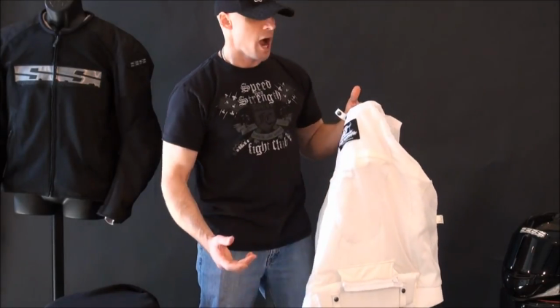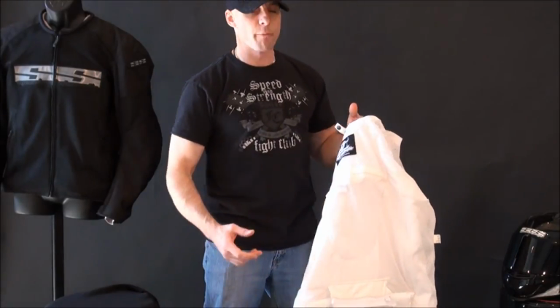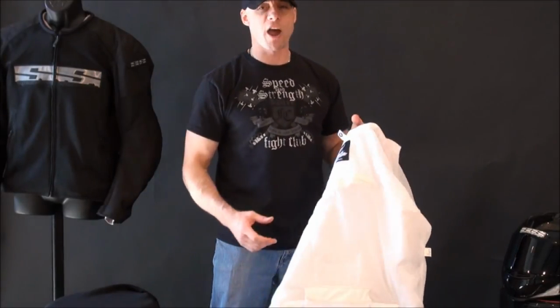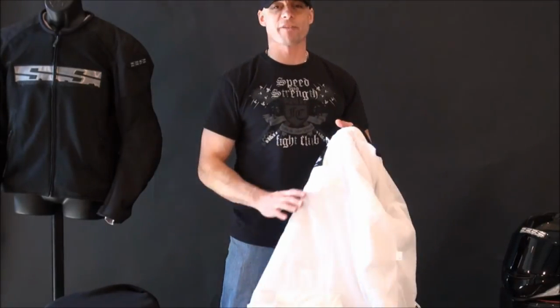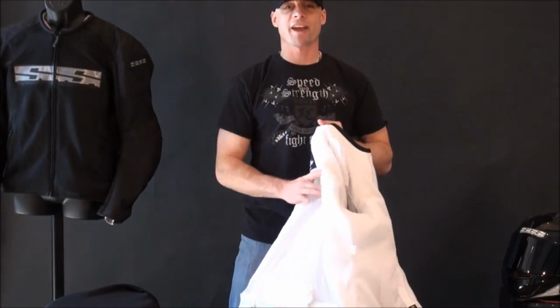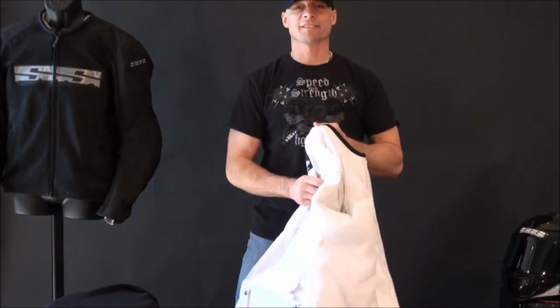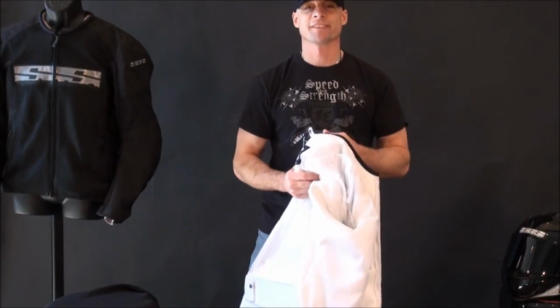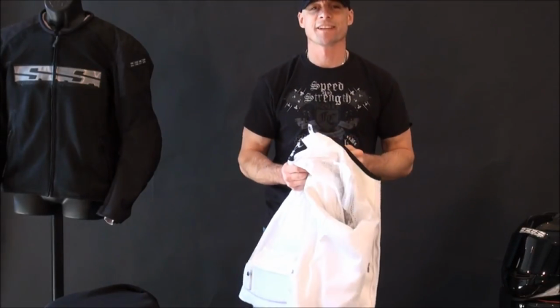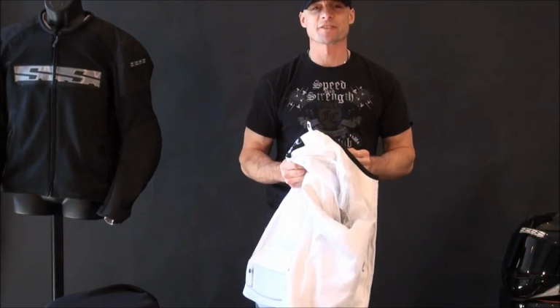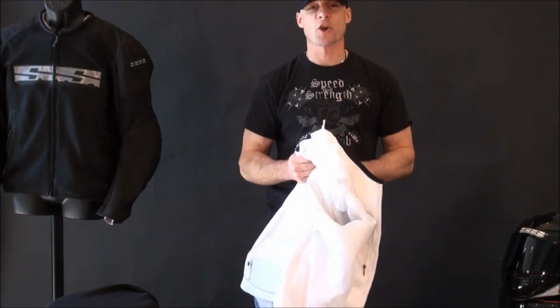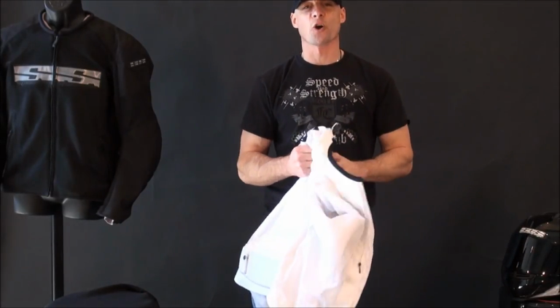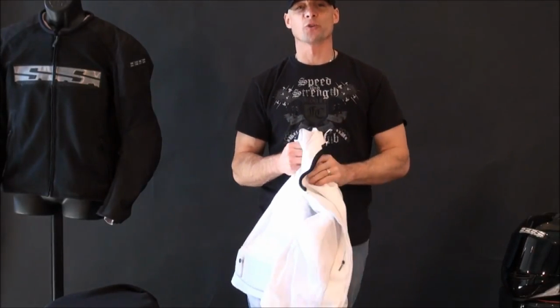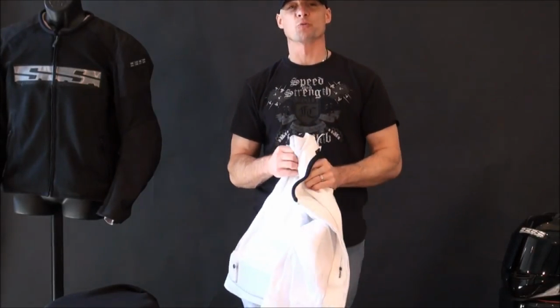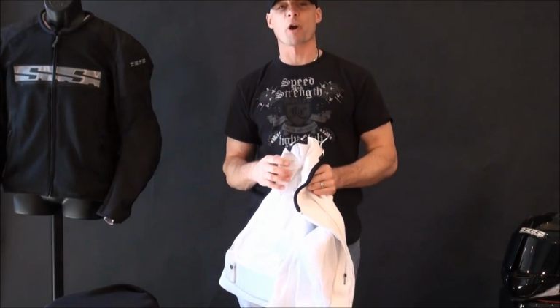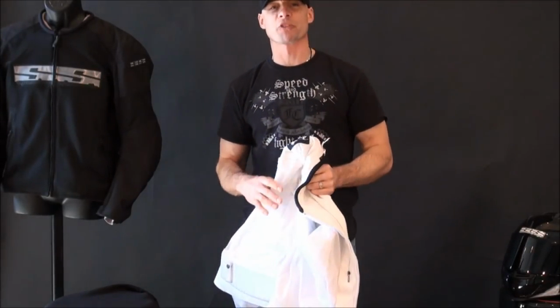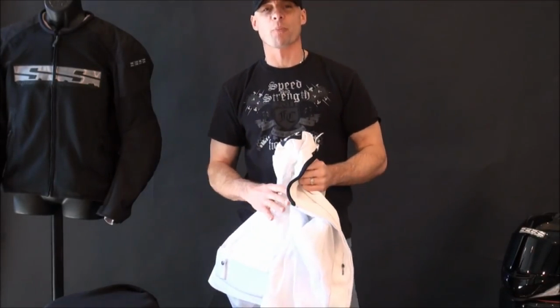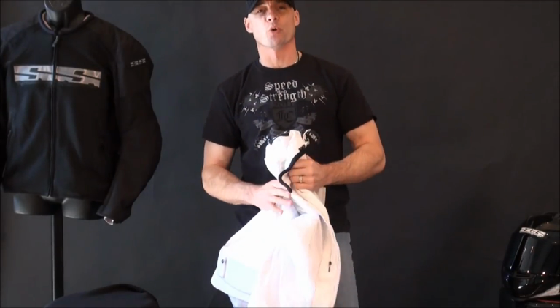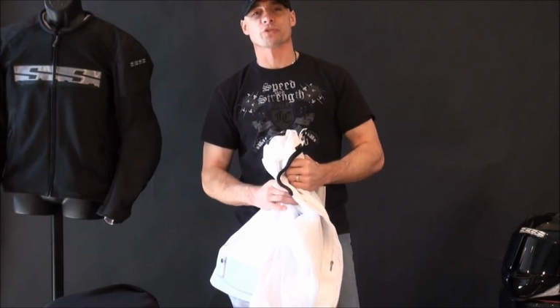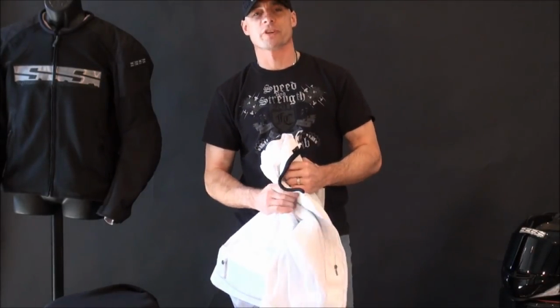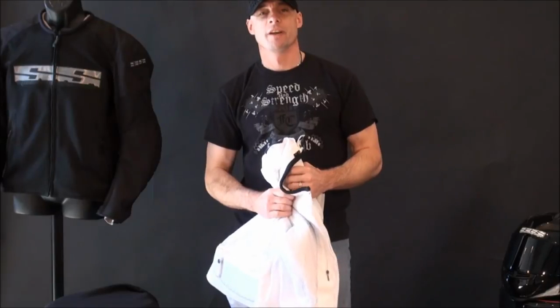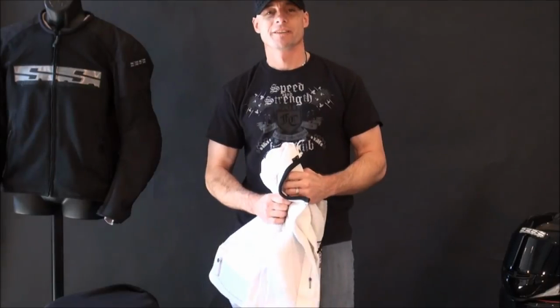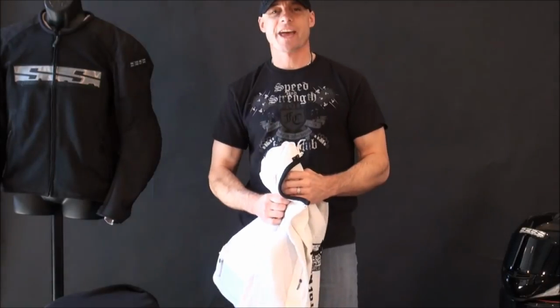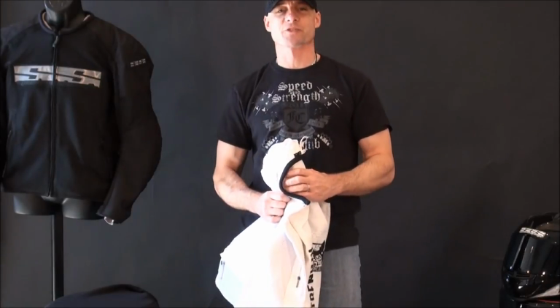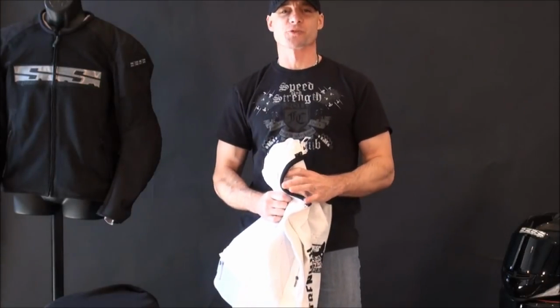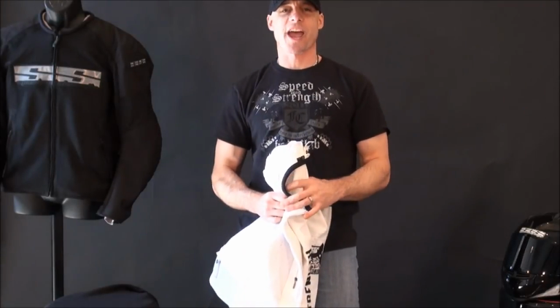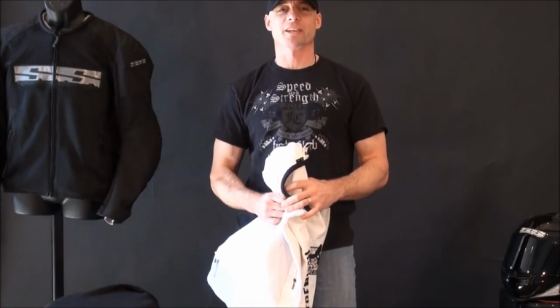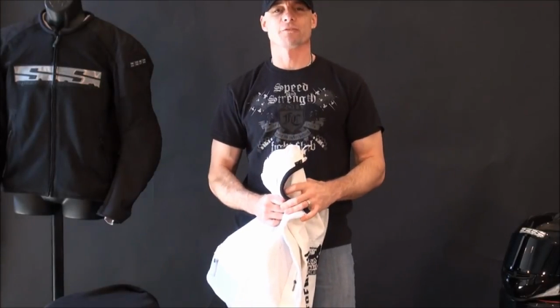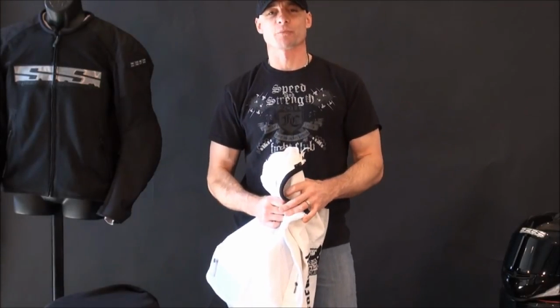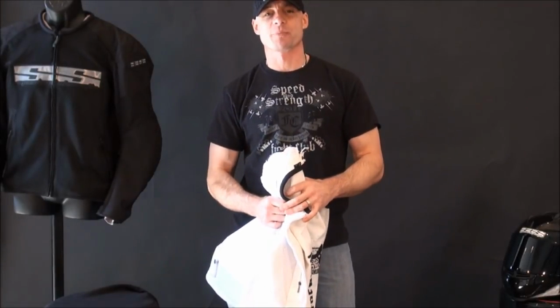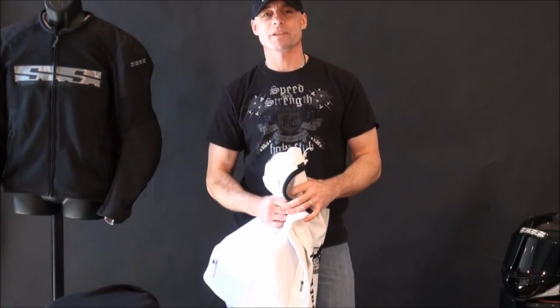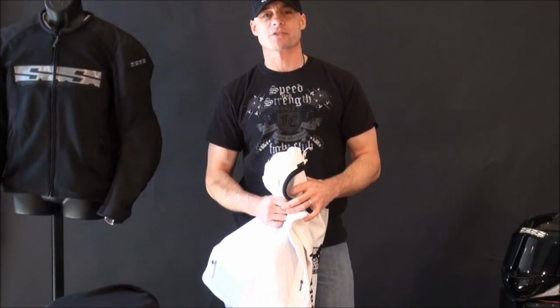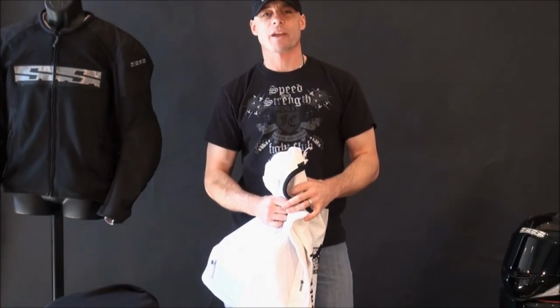I'm Ryan Vanek, and this is the all-new Run with the Bulls Textile Jacket from Speed and Strength.